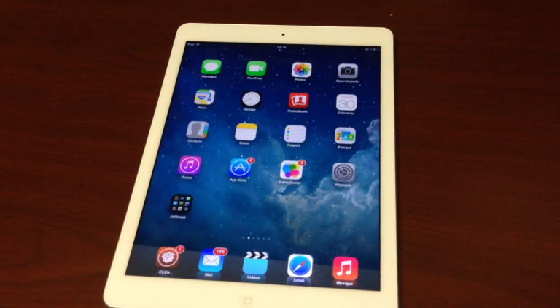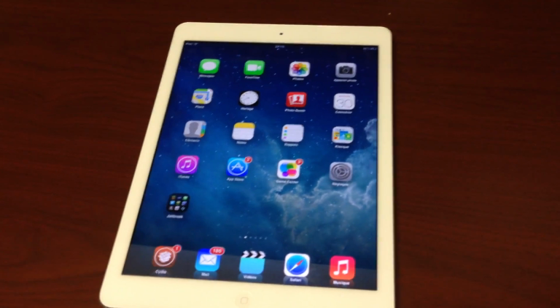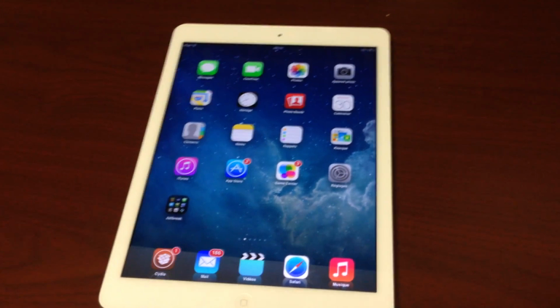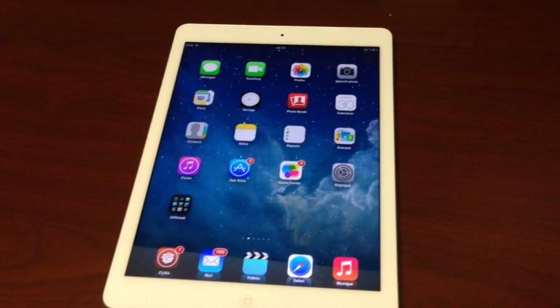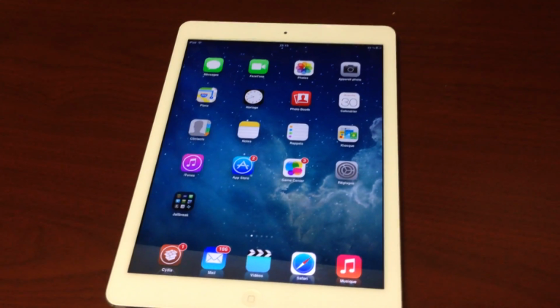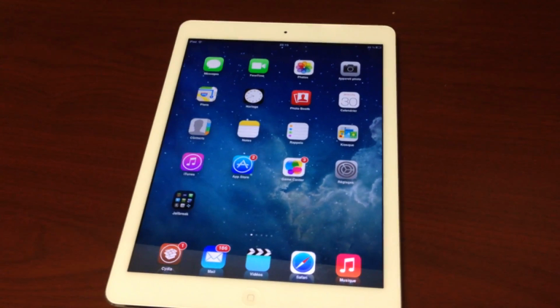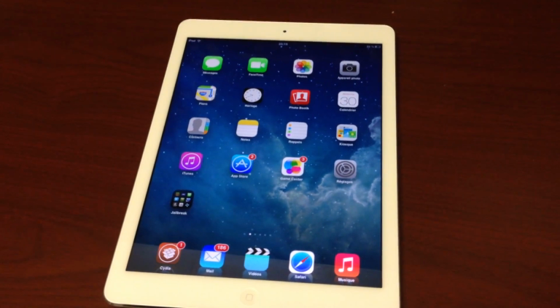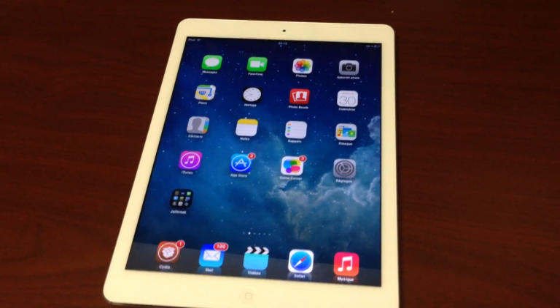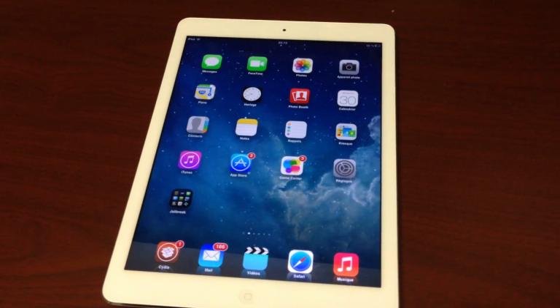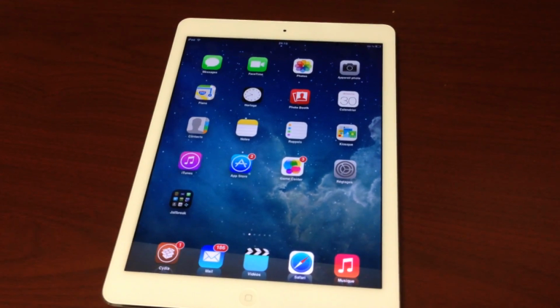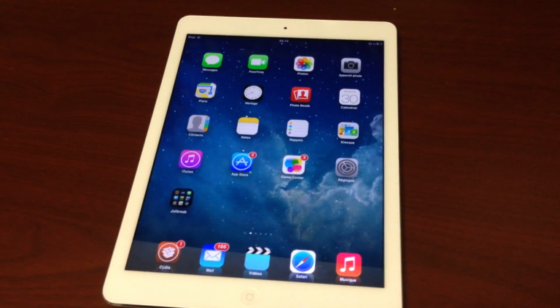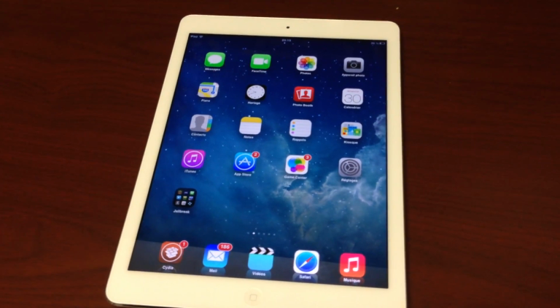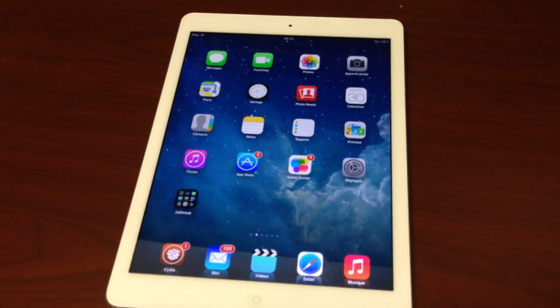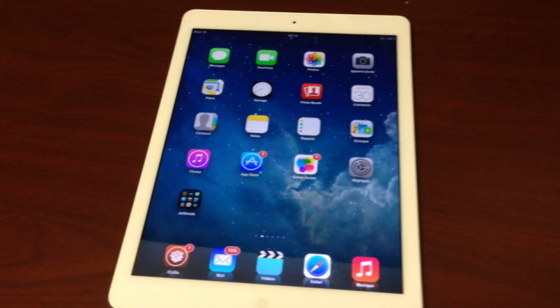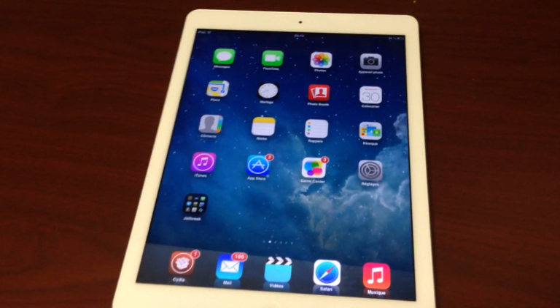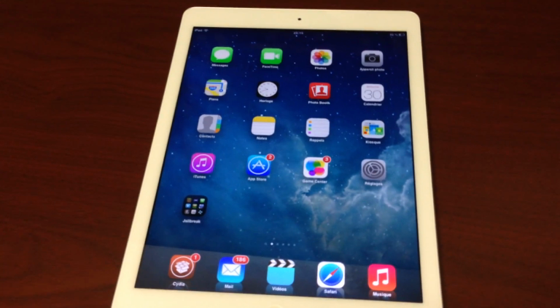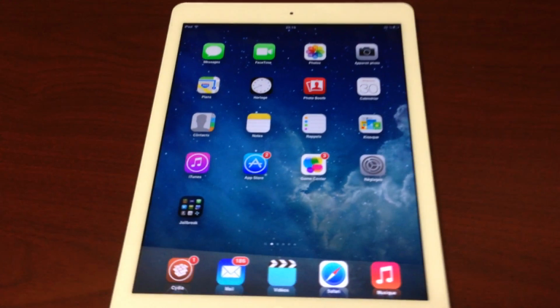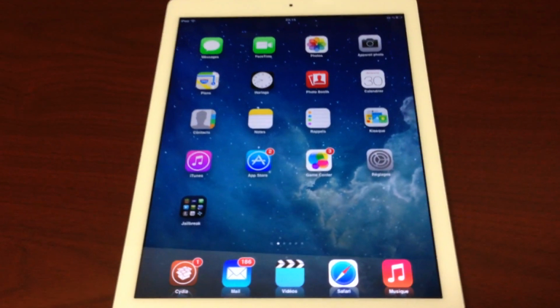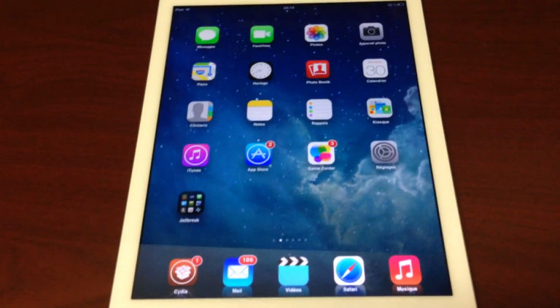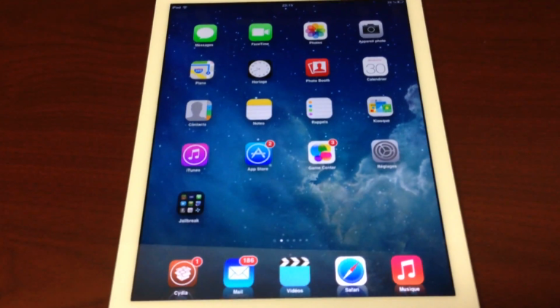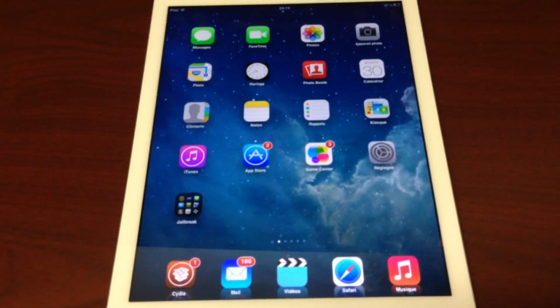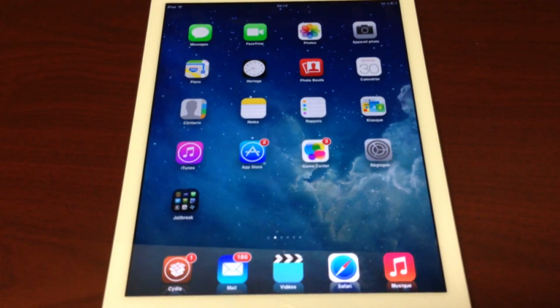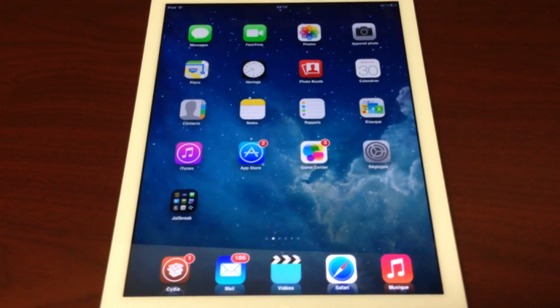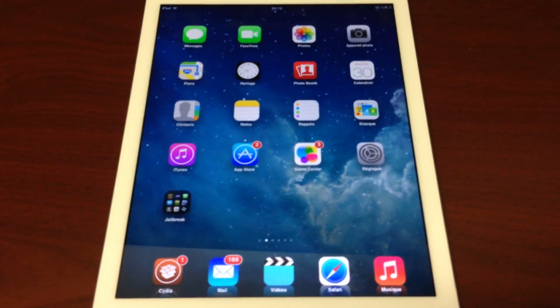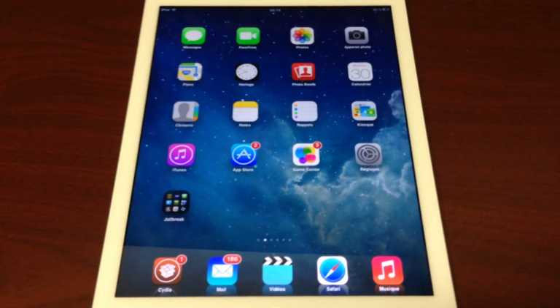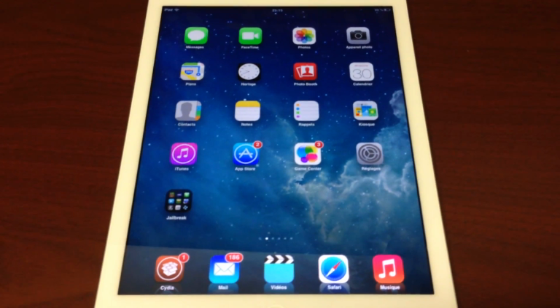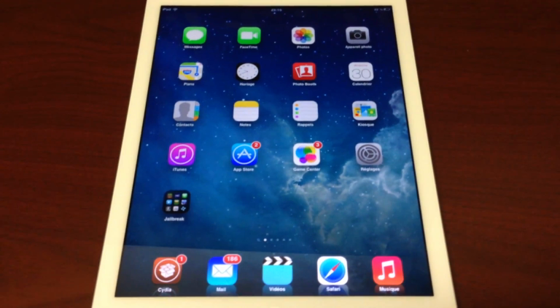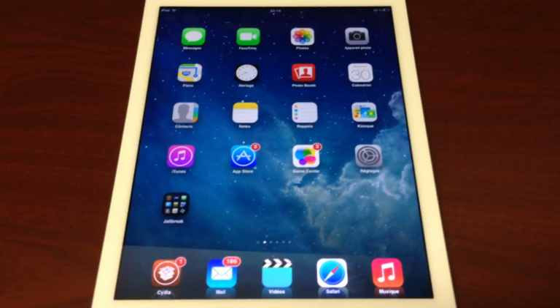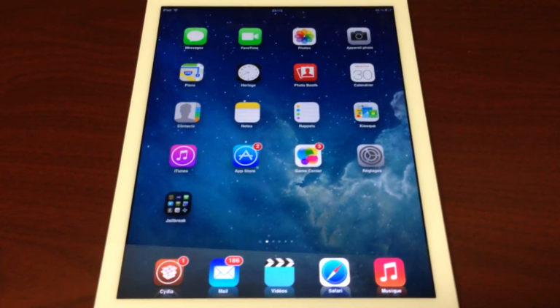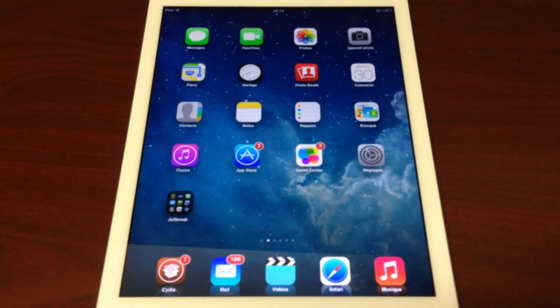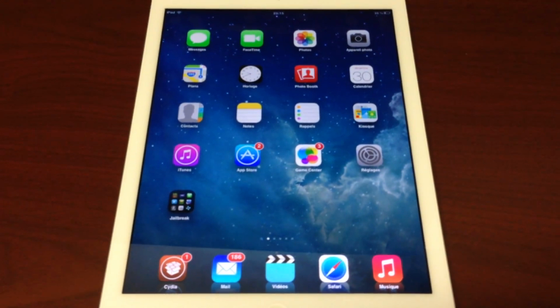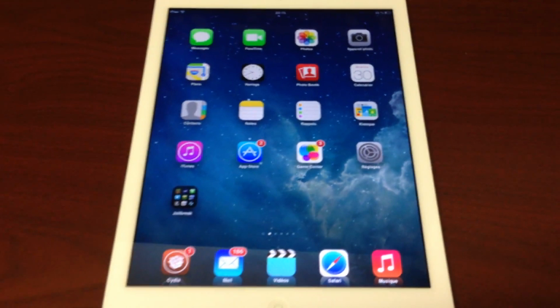Hey guys, this is Dan from iPadJailbreak.com. First thing I want you to see is this is what a jailbroken iPad would look like.